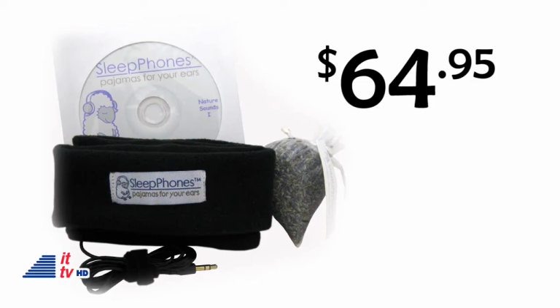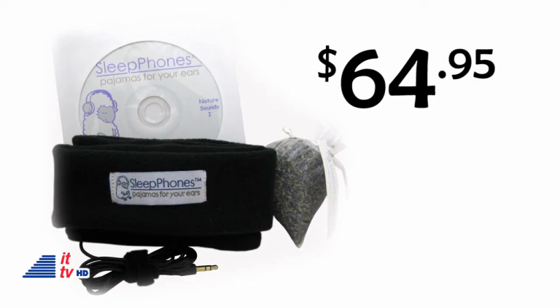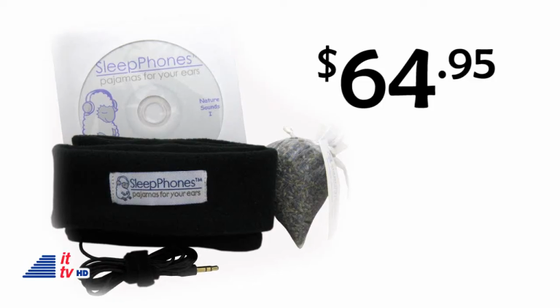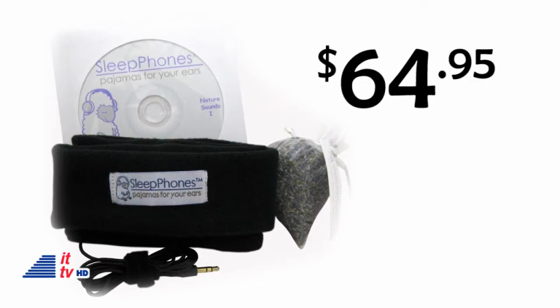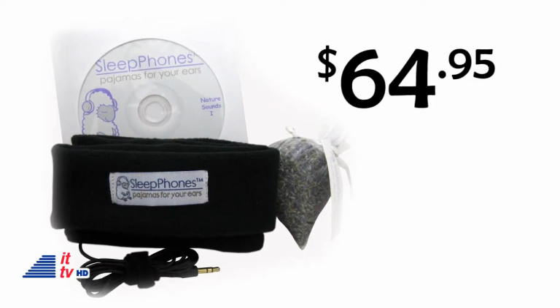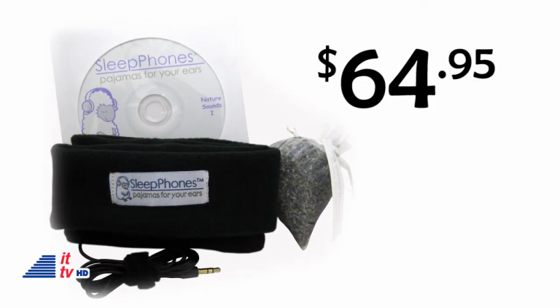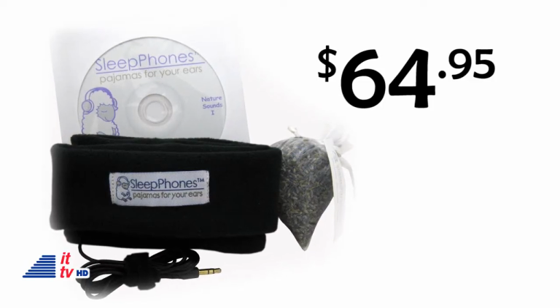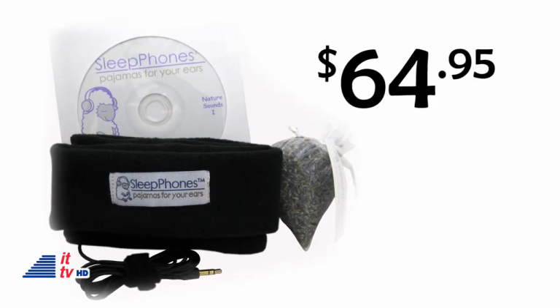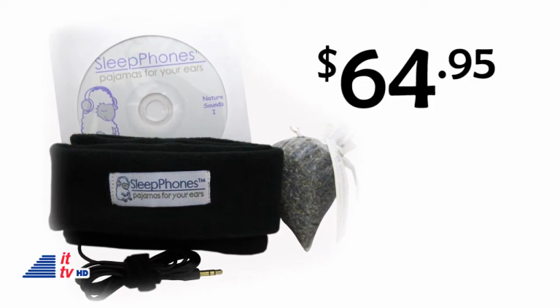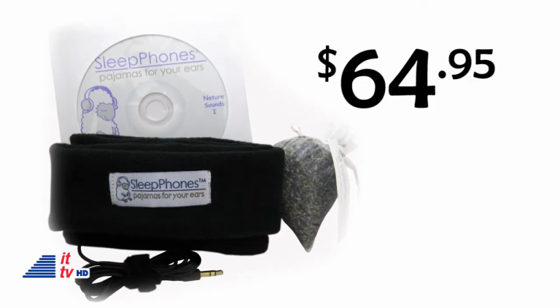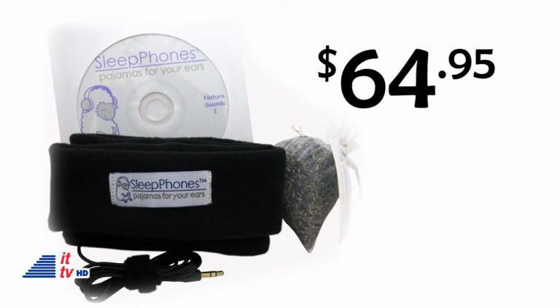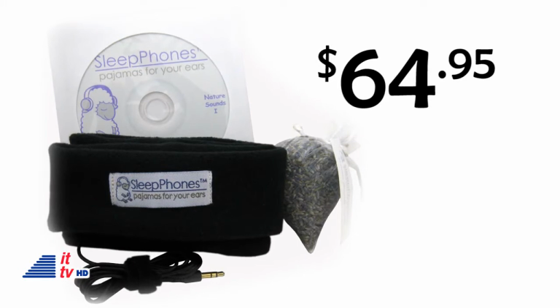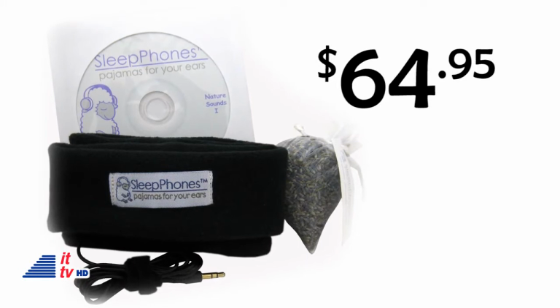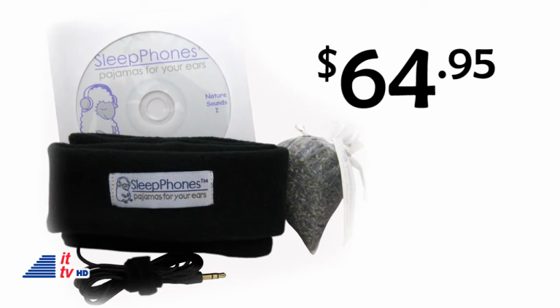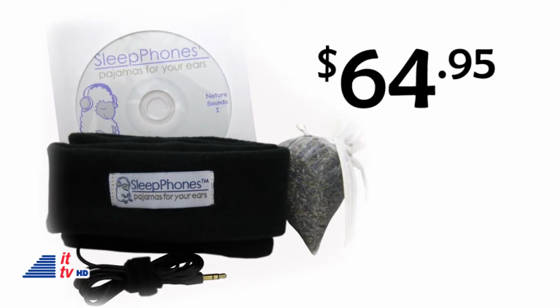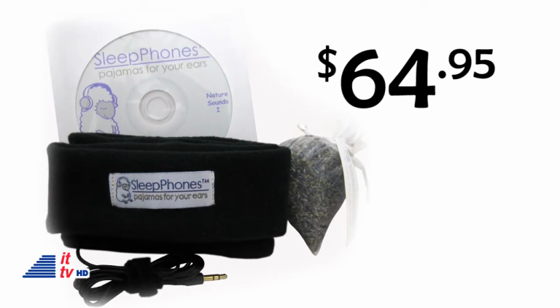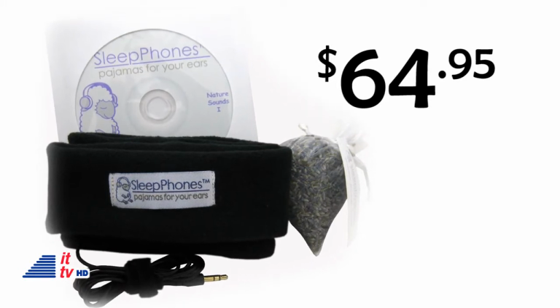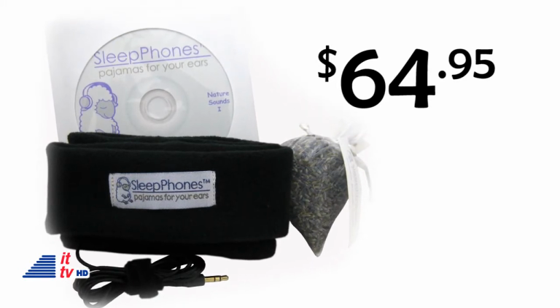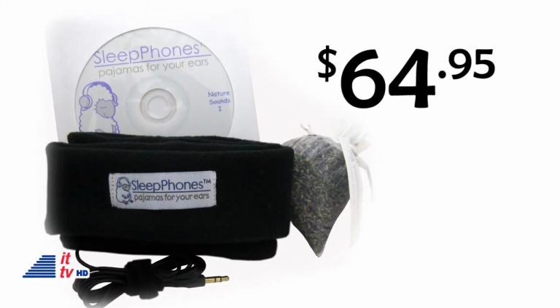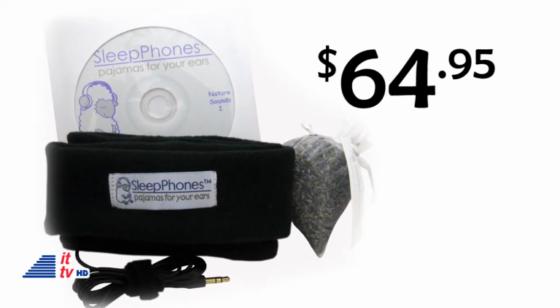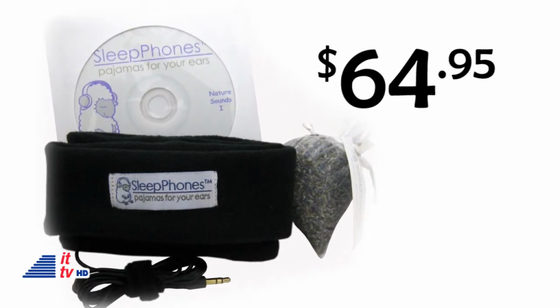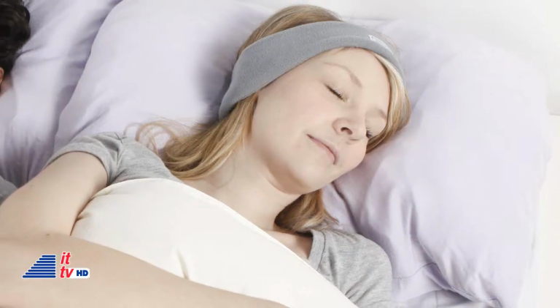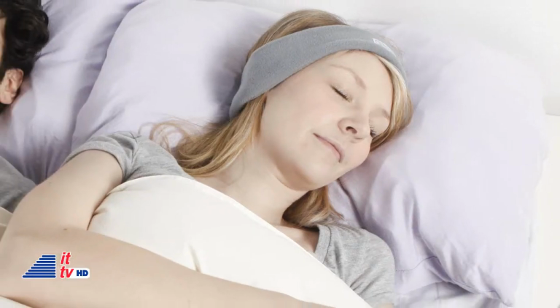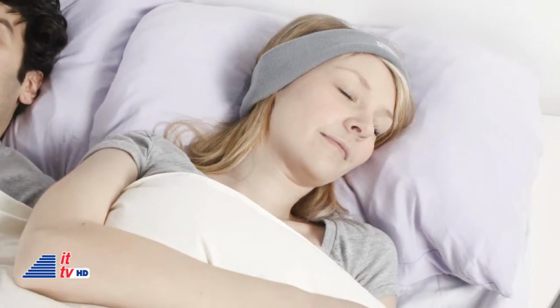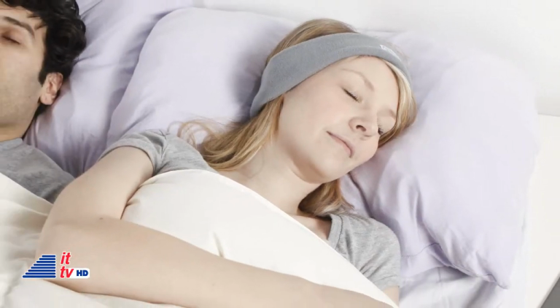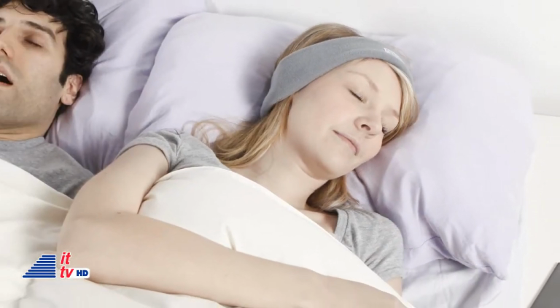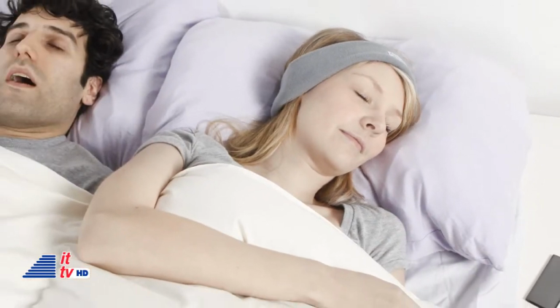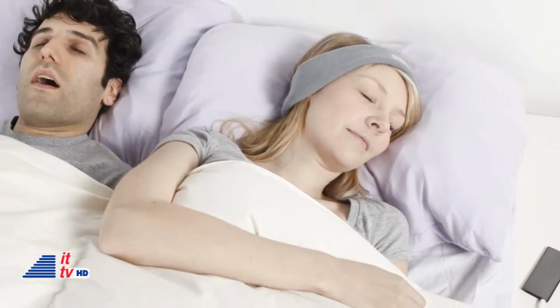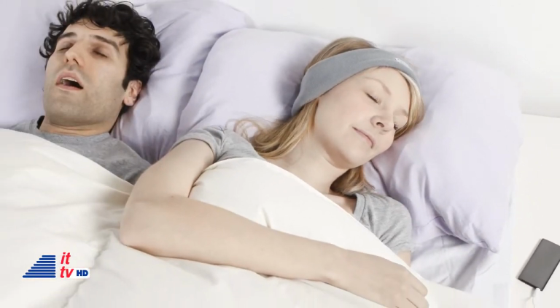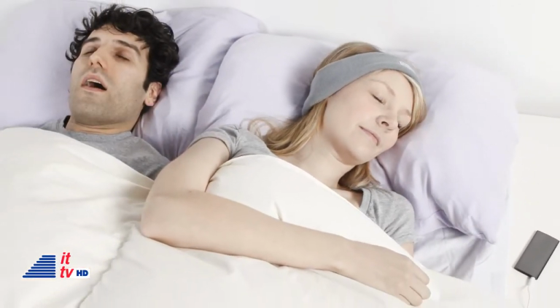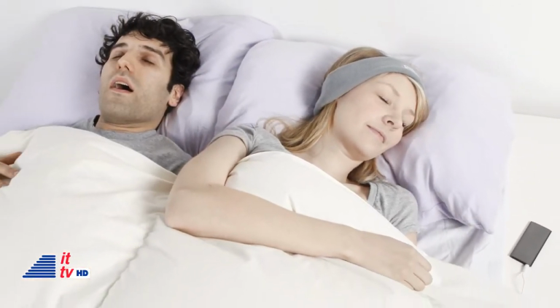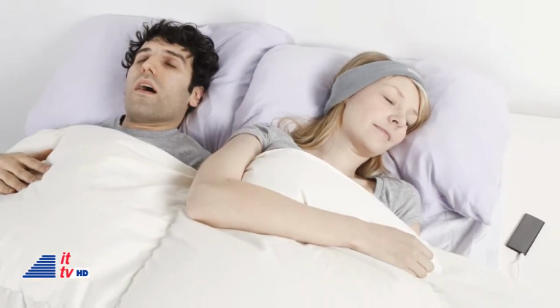You can buy one of these kits for under $65. A little pricey, but how much is your sleep worth, especially when you can help block your spouse's snoring?